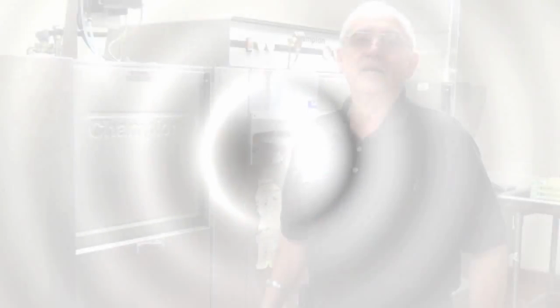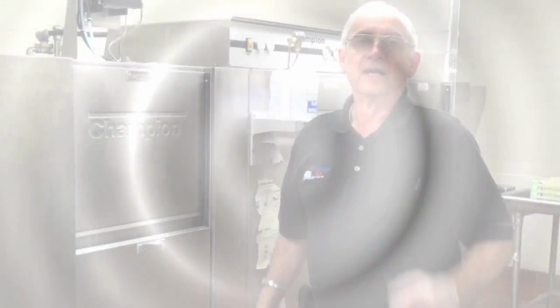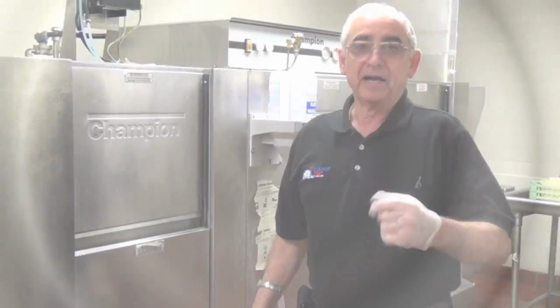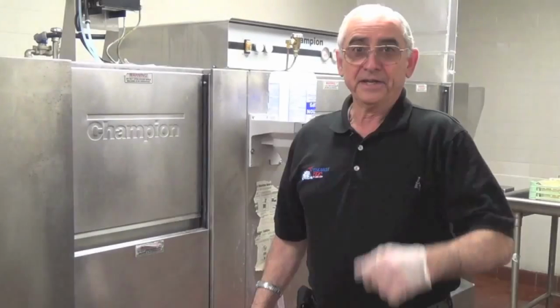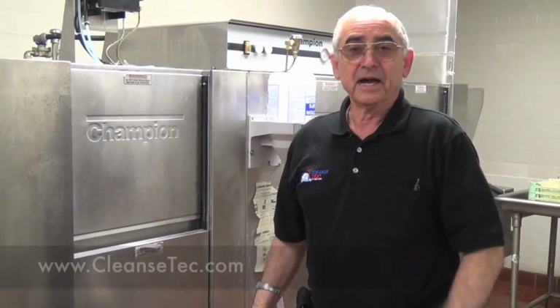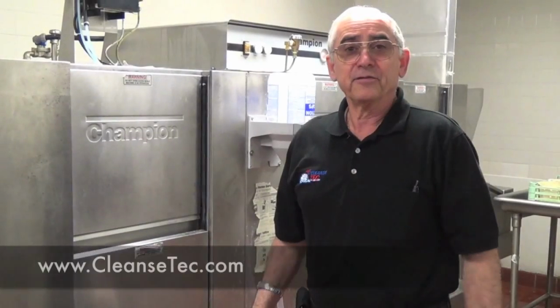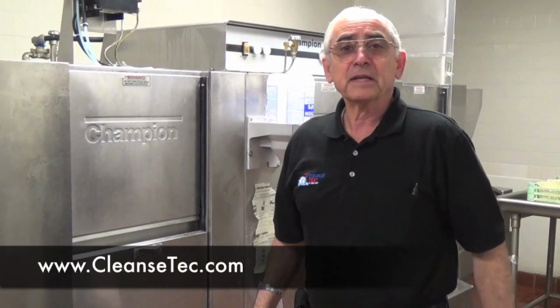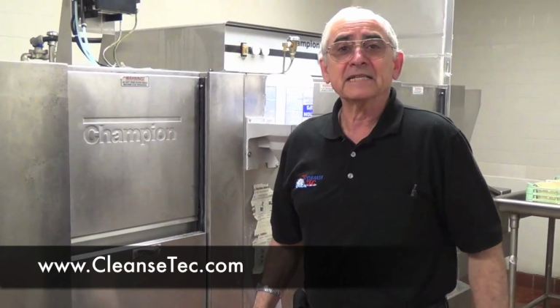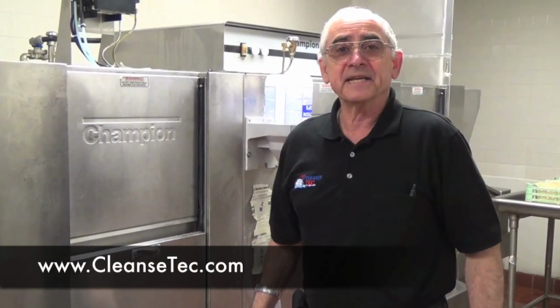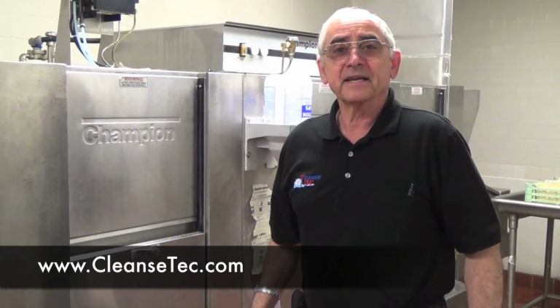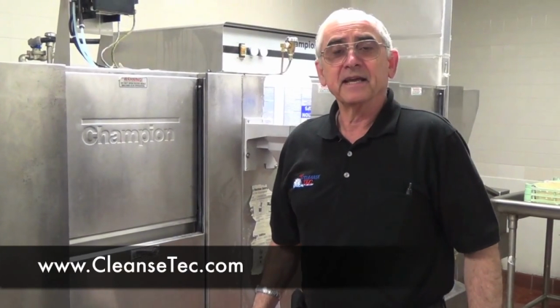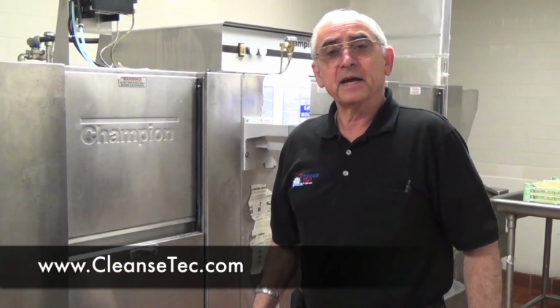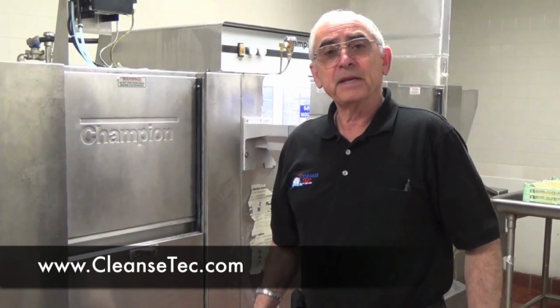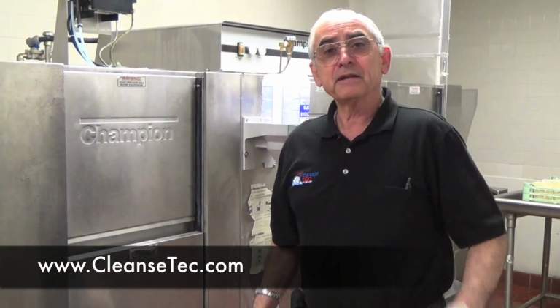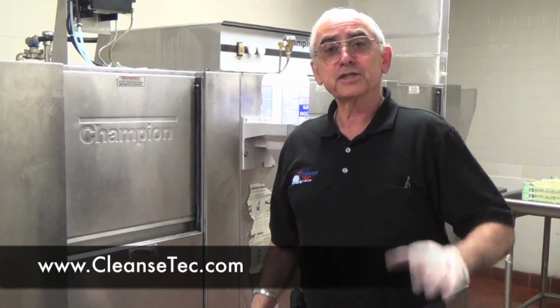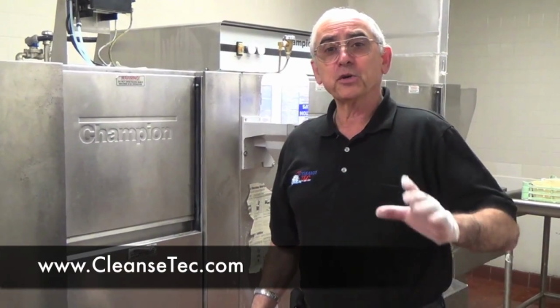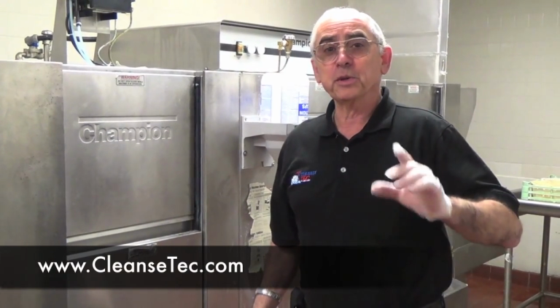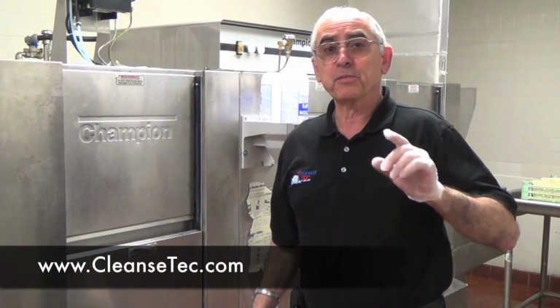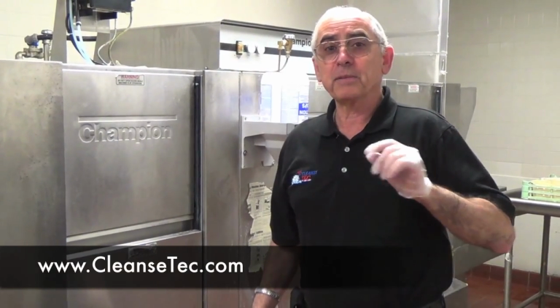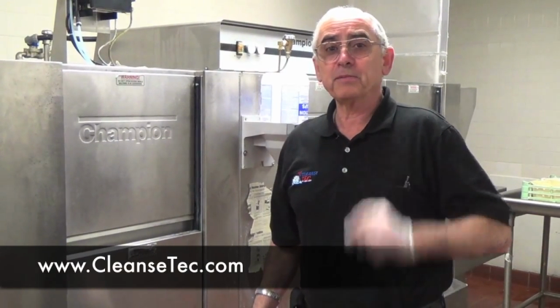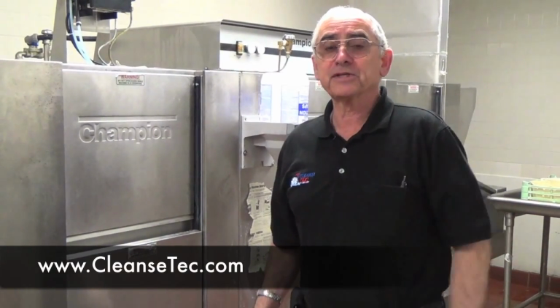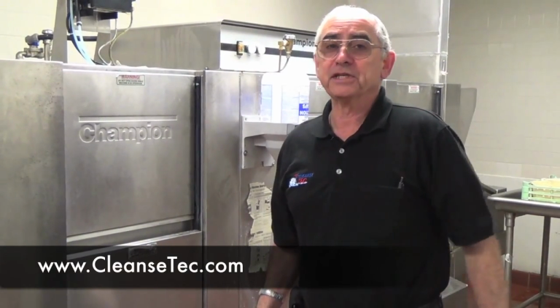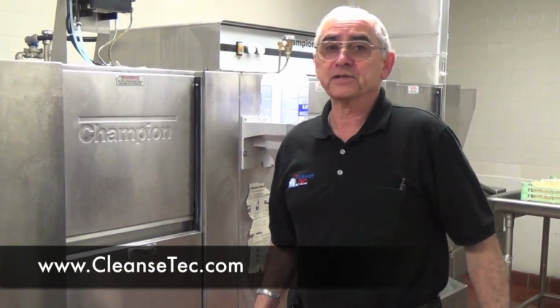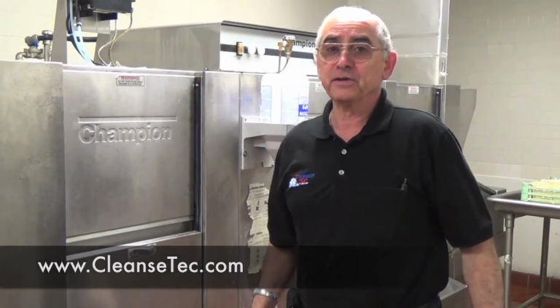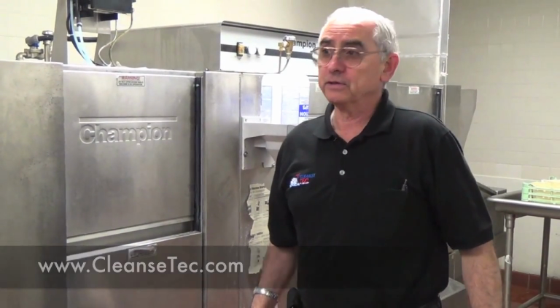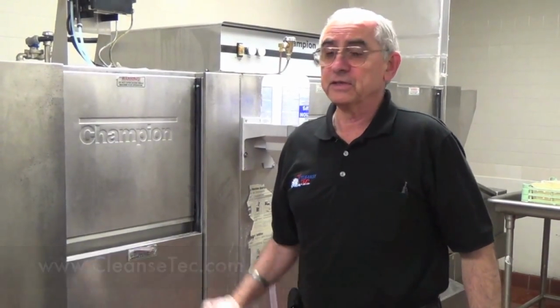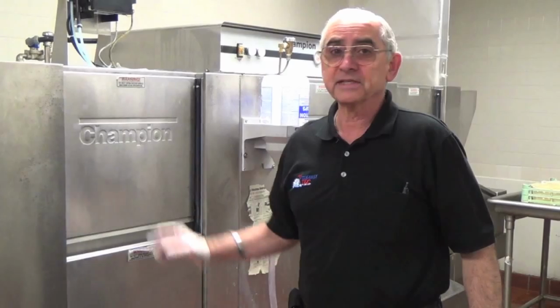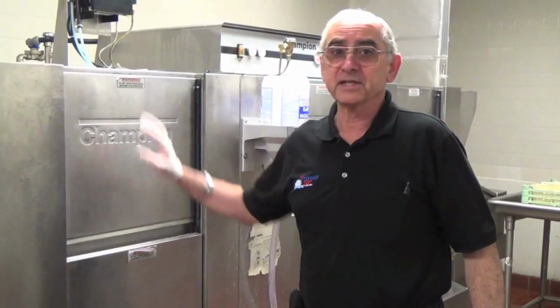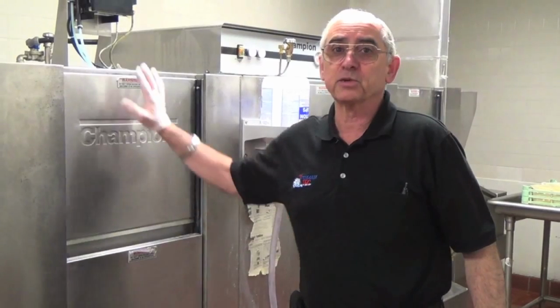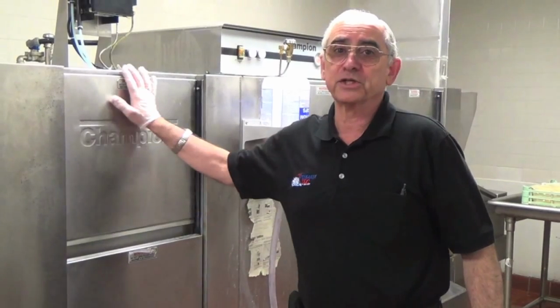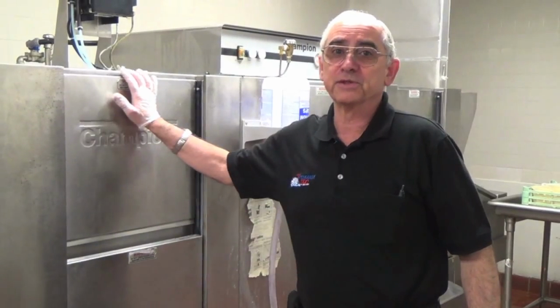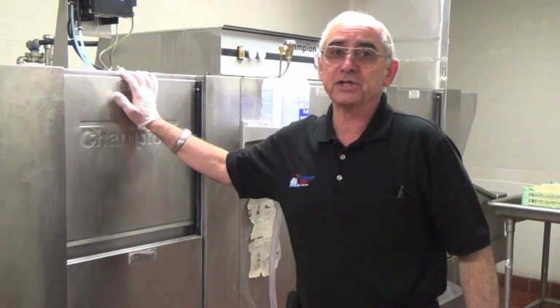Hi, I'm from Cleanstick and I'm here to show you the proper procedures for using this dishwashing machine.